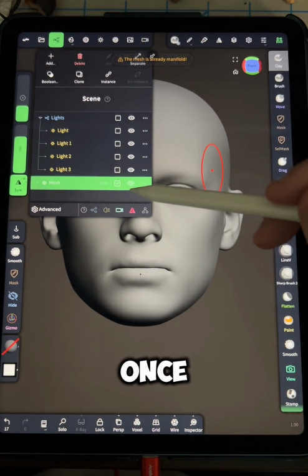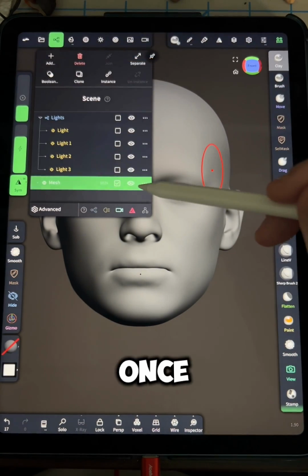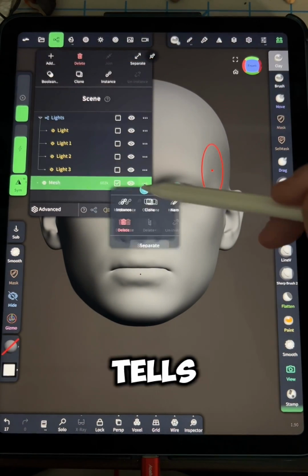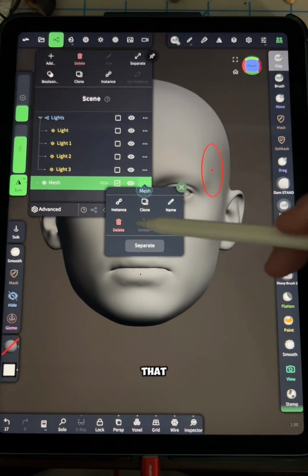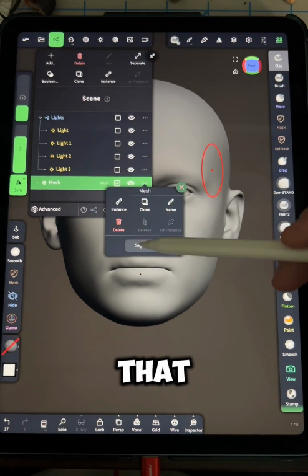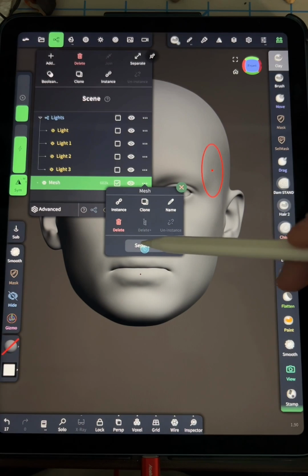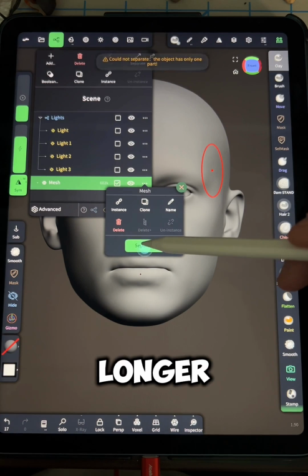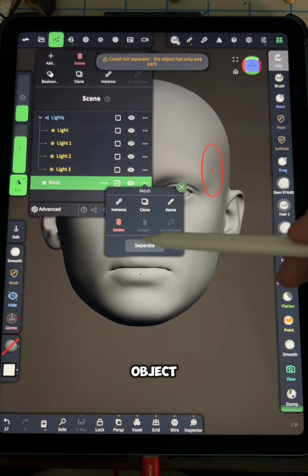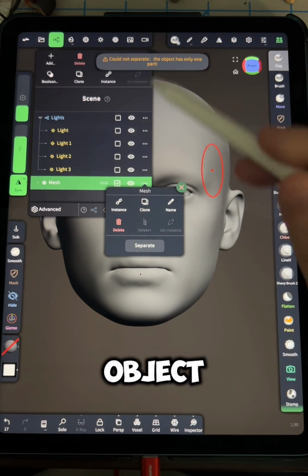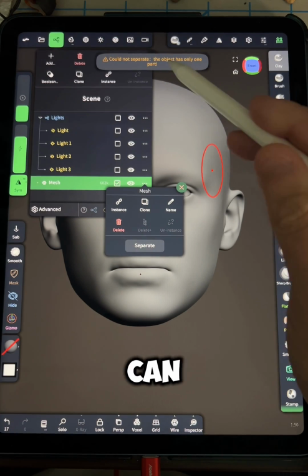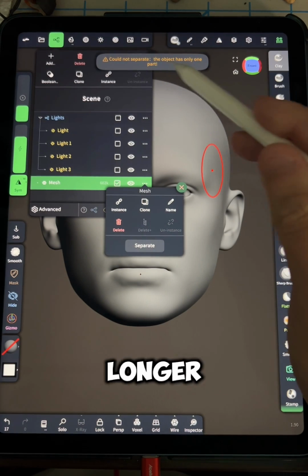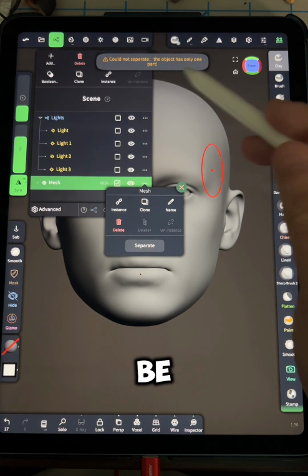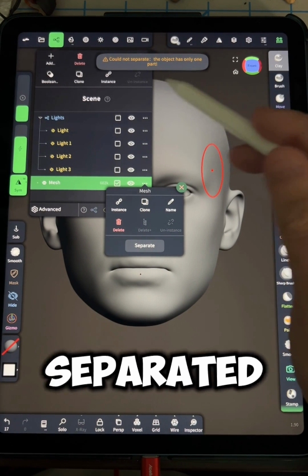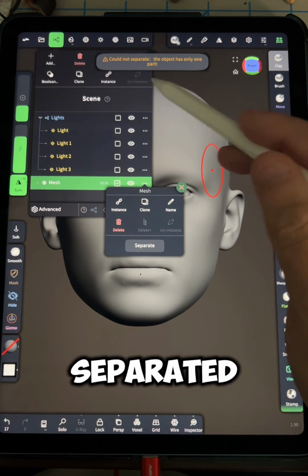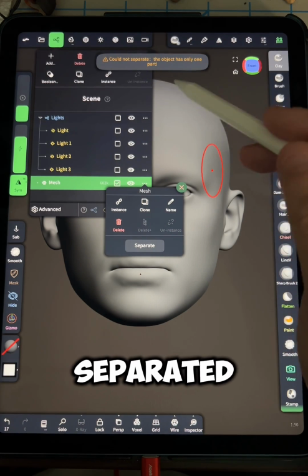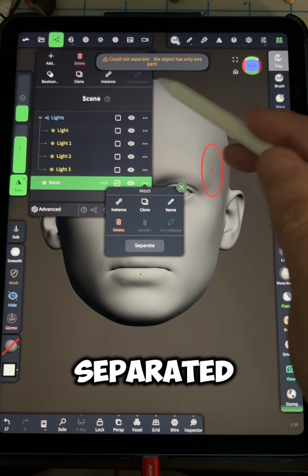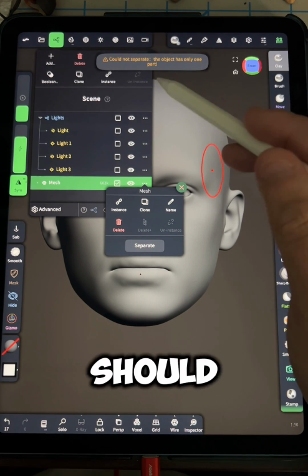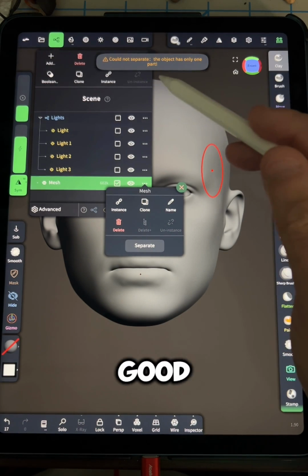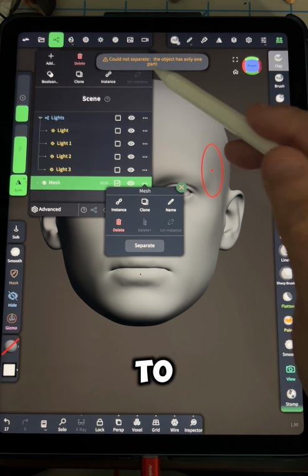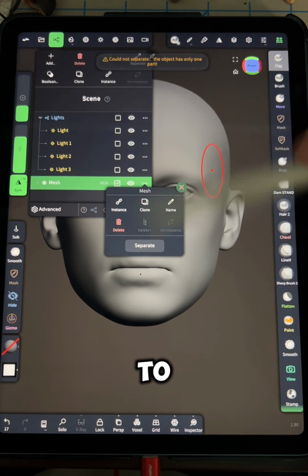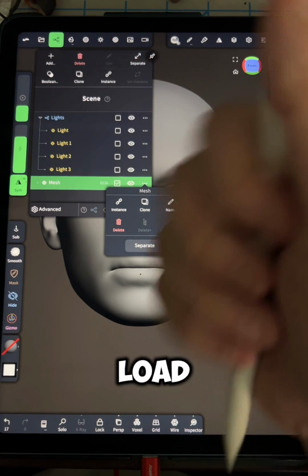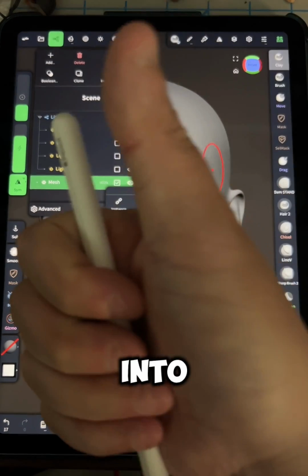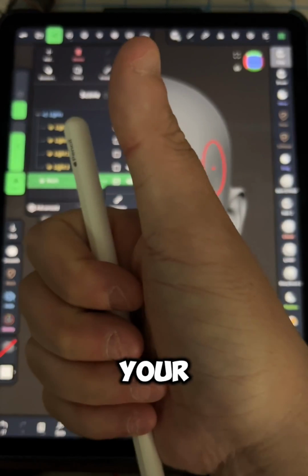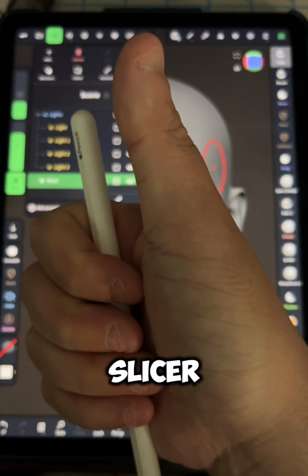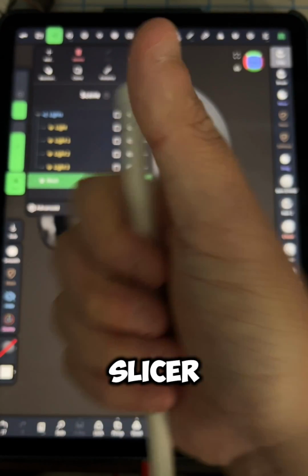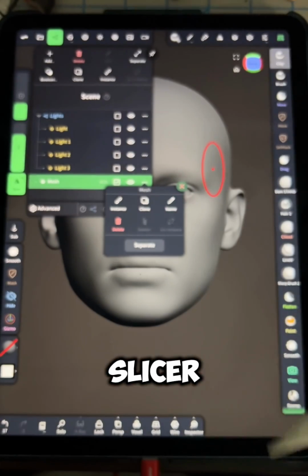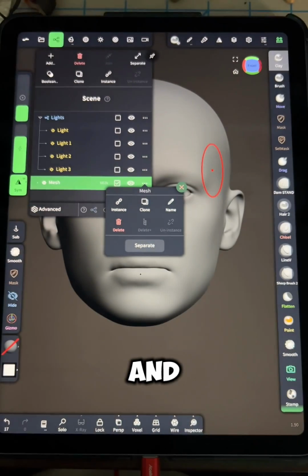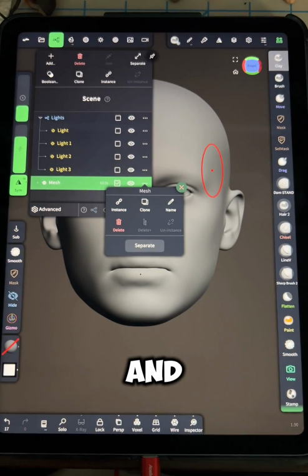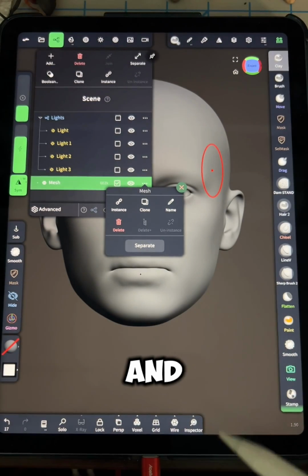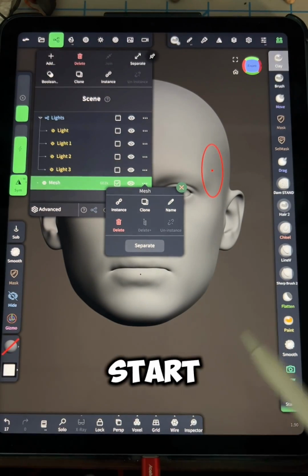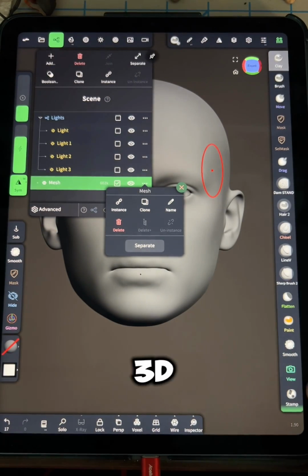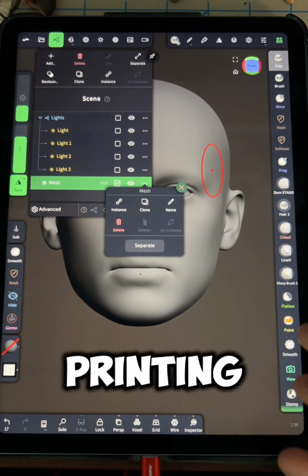Once it tells you that the object can no longer be separated, you should be good to go to load it into your slicer and start 3D printing.